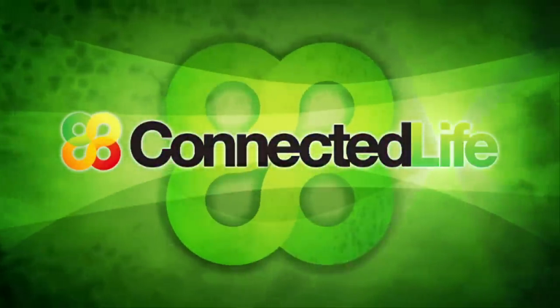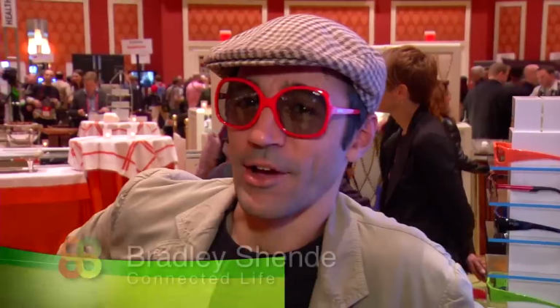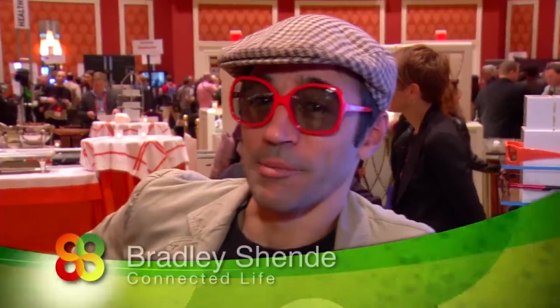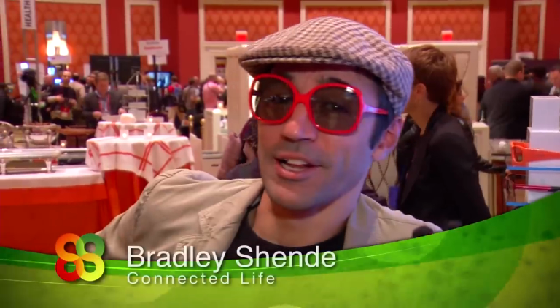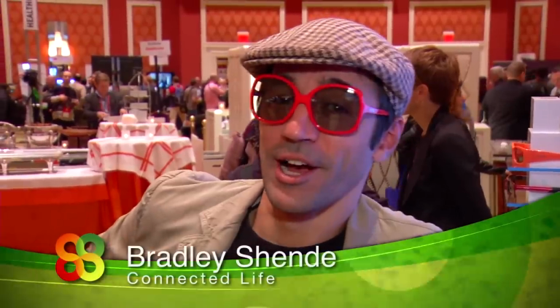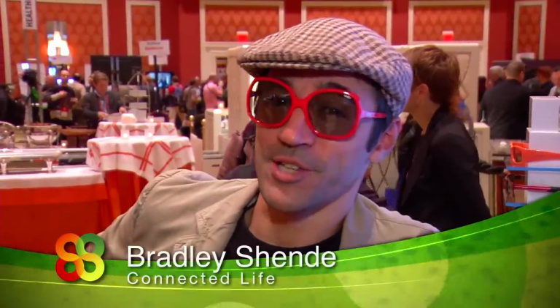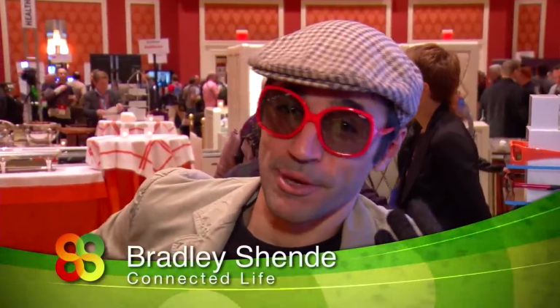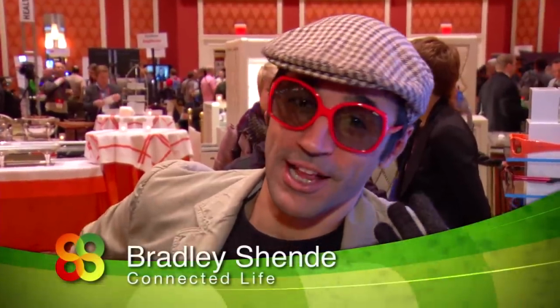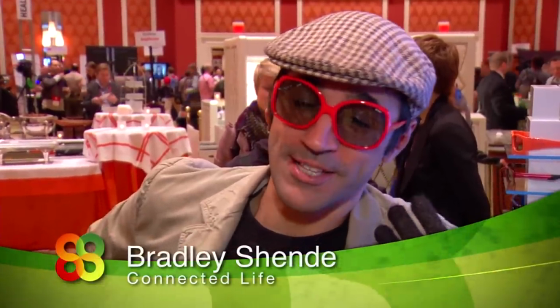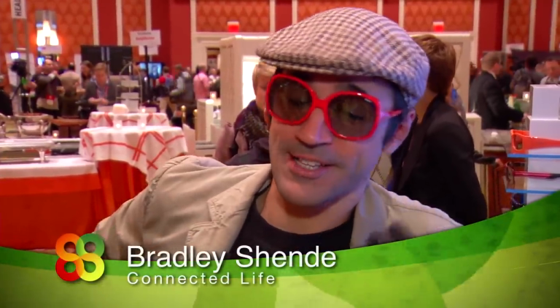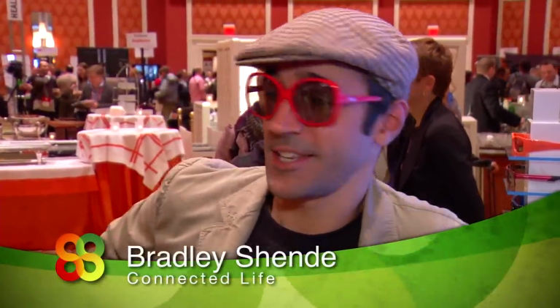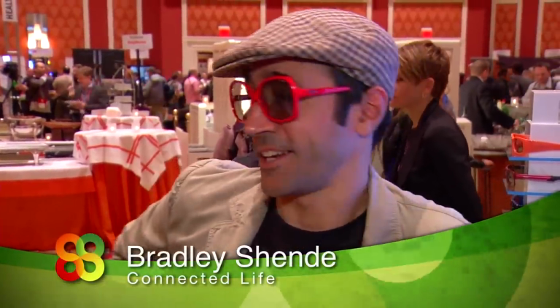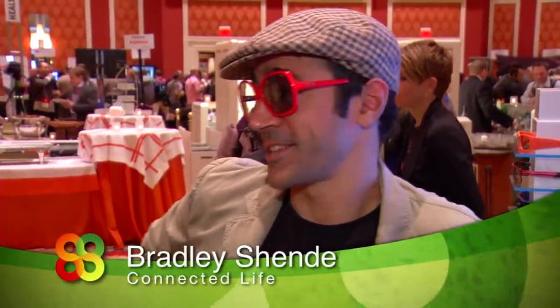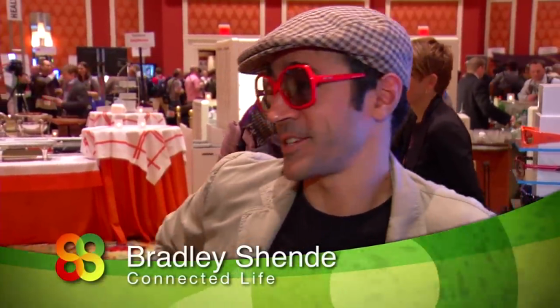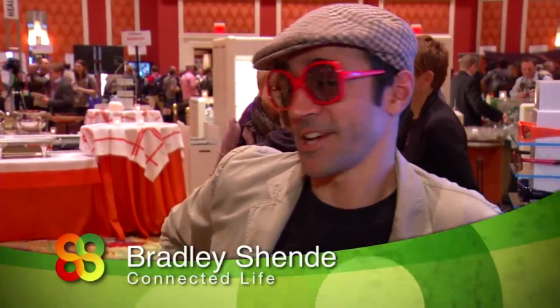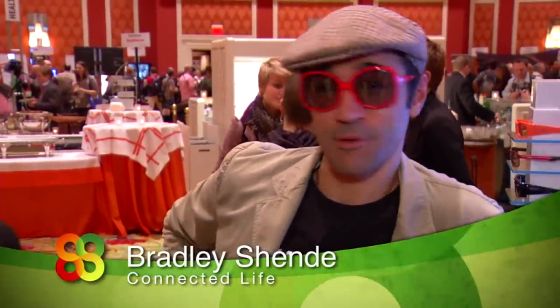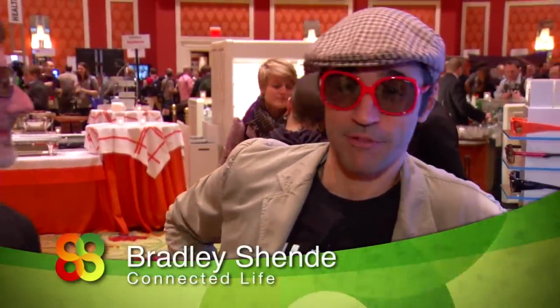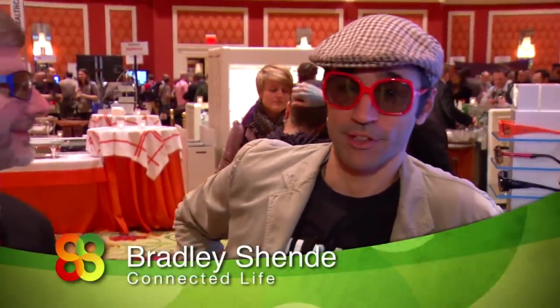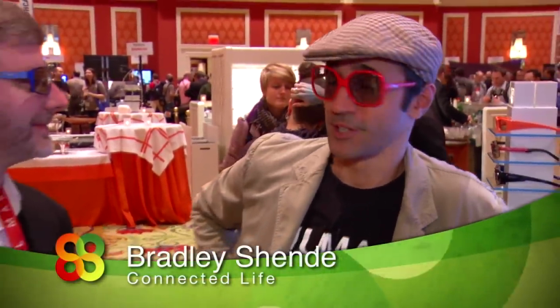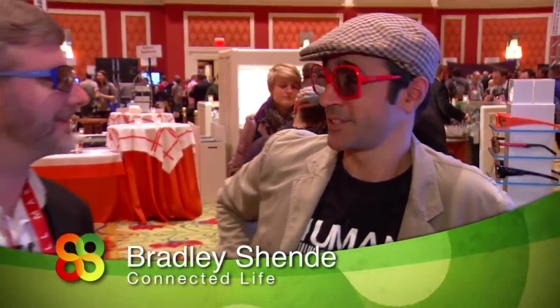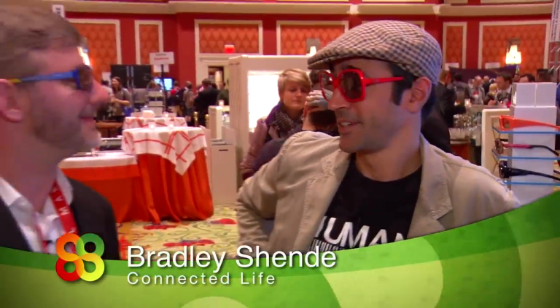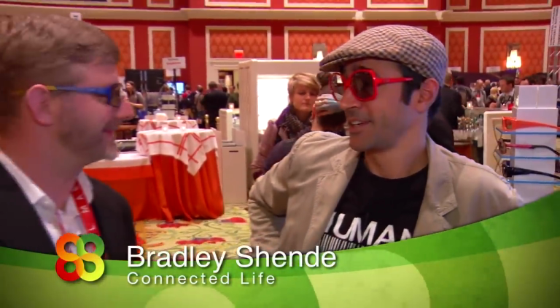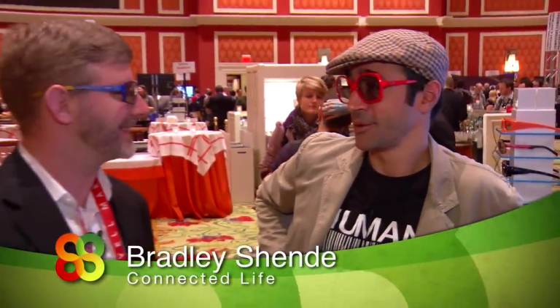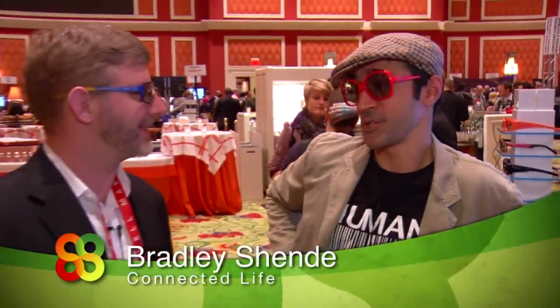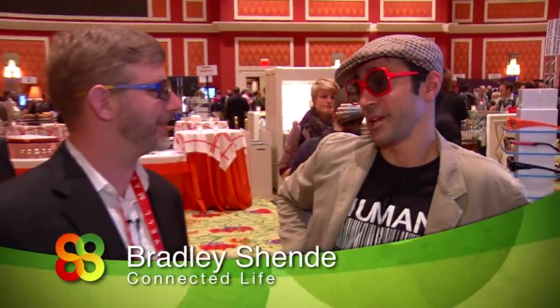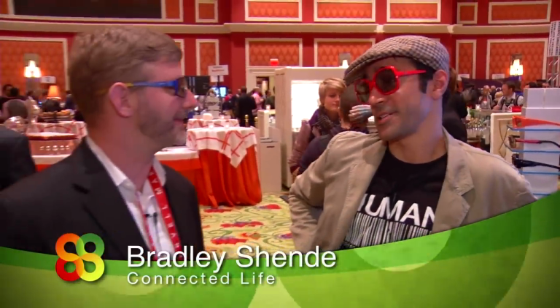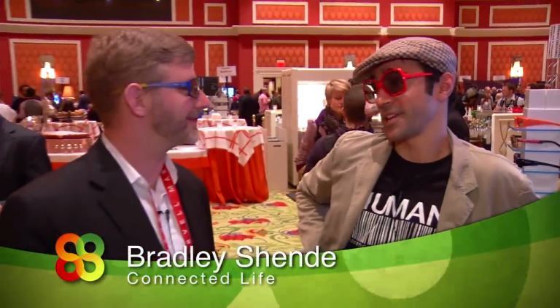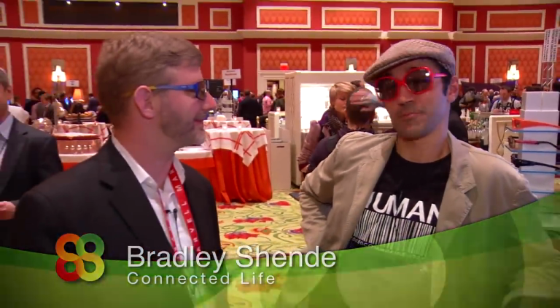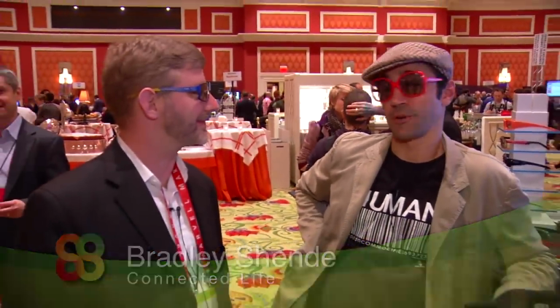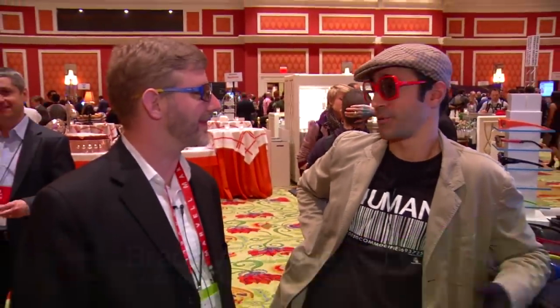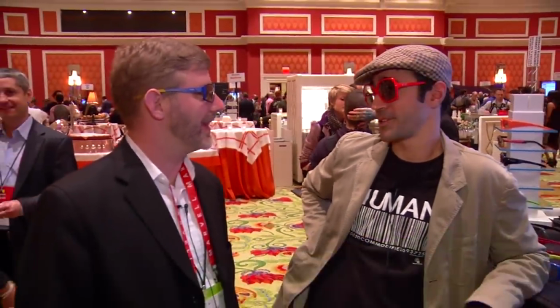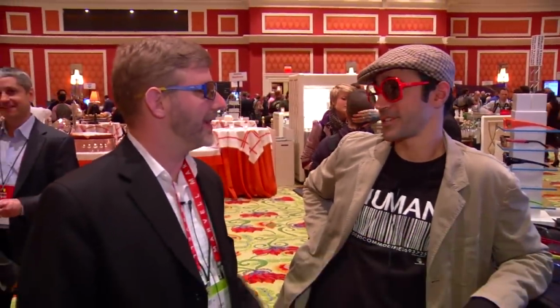Now I've got my gloves, I've got my glasses, kicking it at CES with my friend Lewis. Lewis, you make these glasses. What's going on with these things?